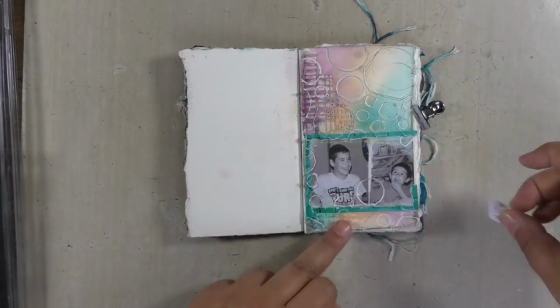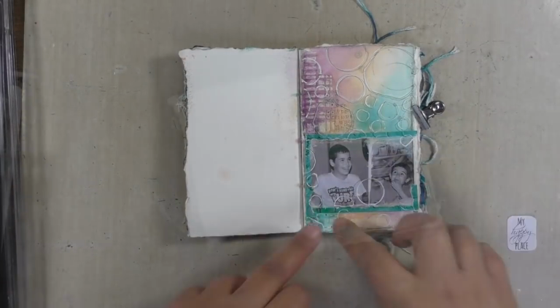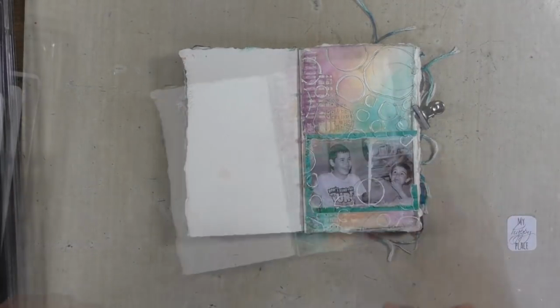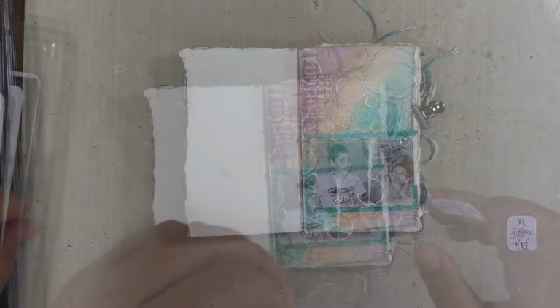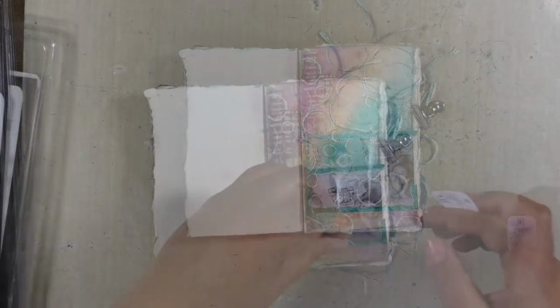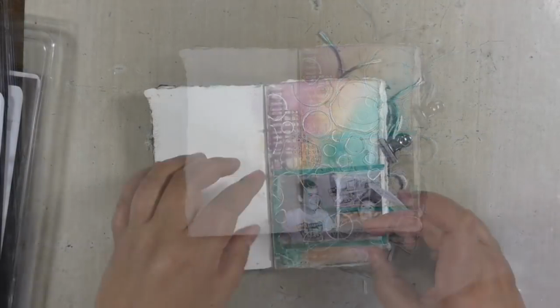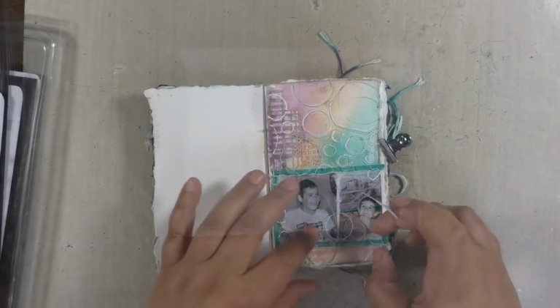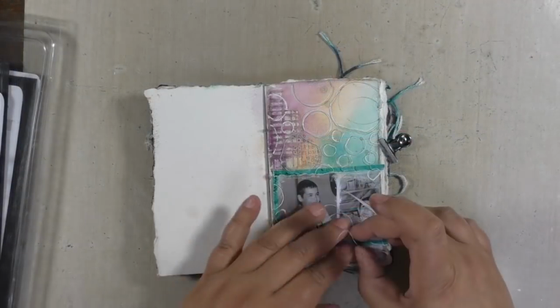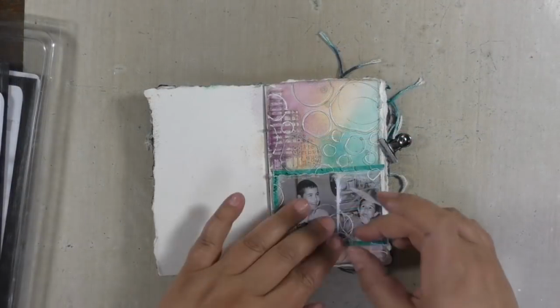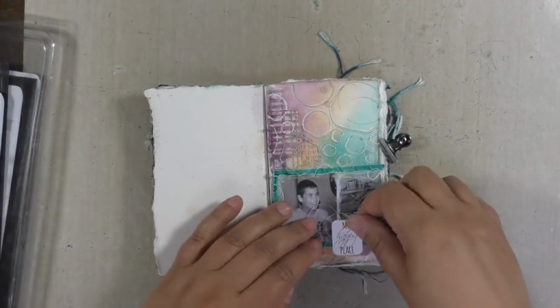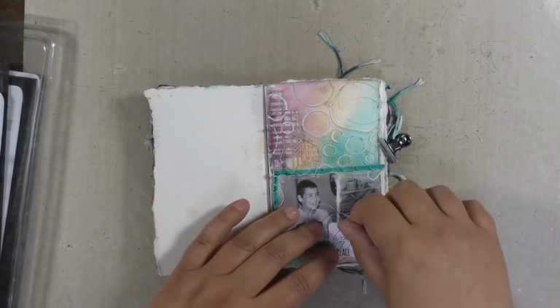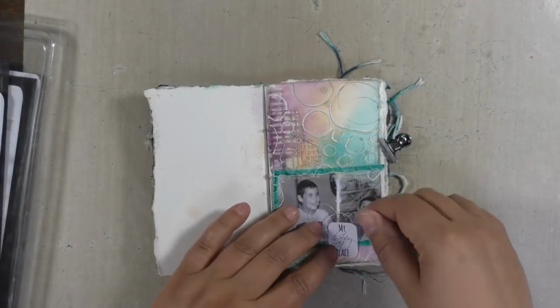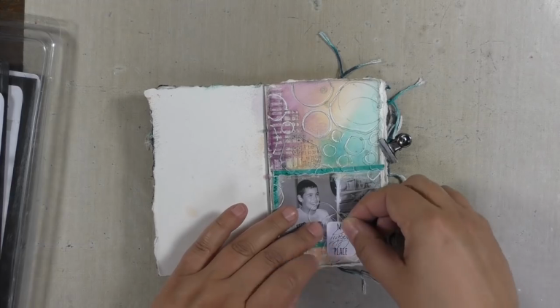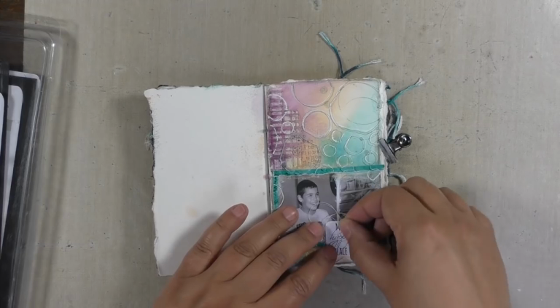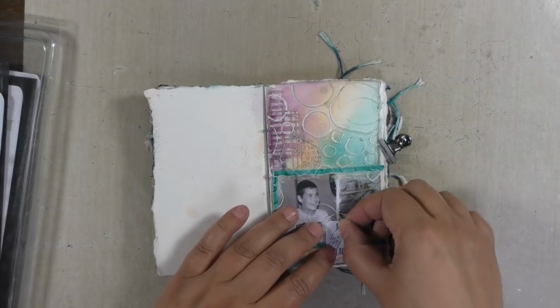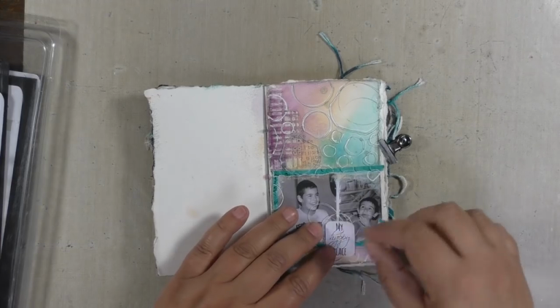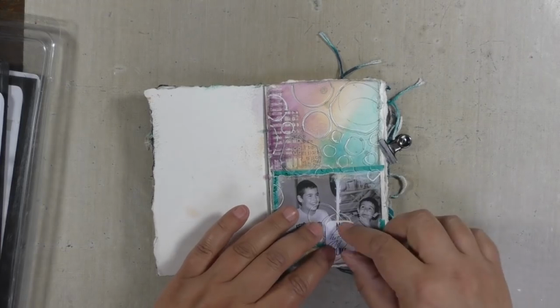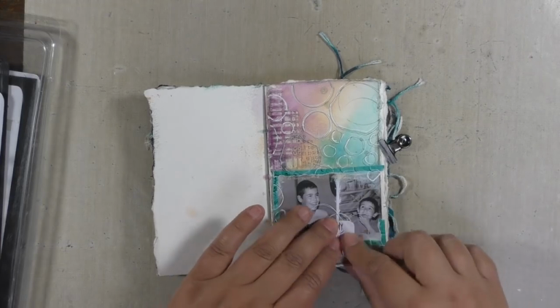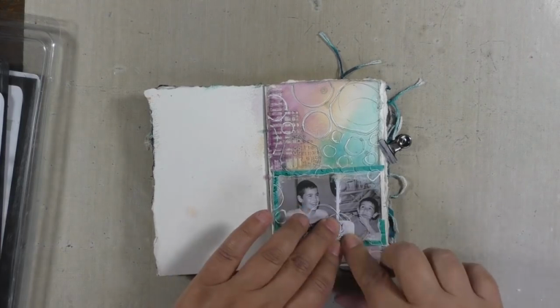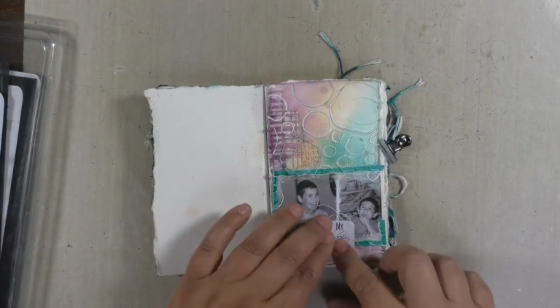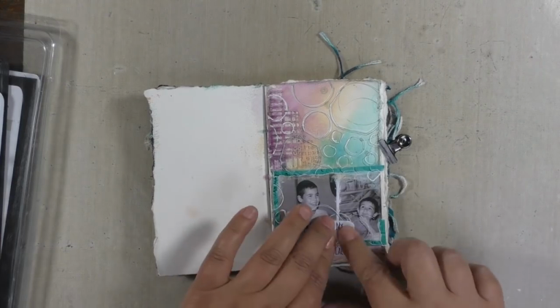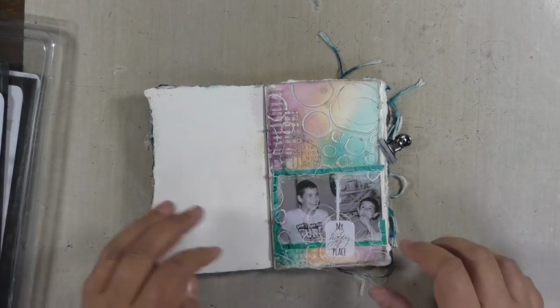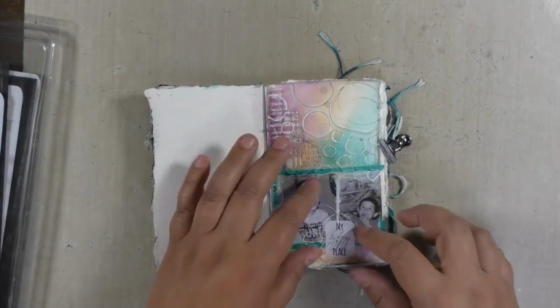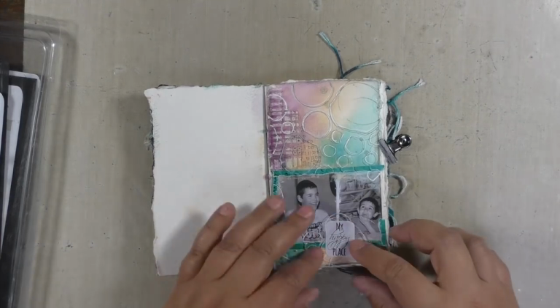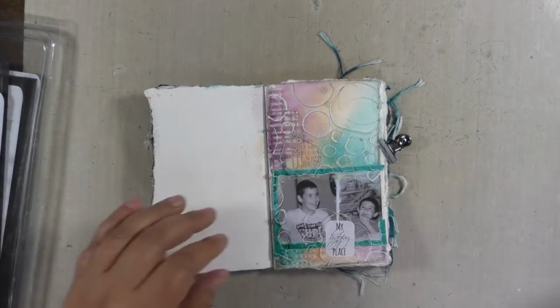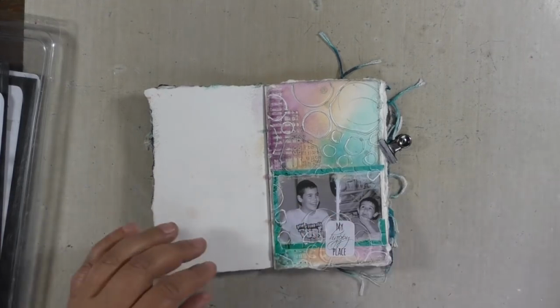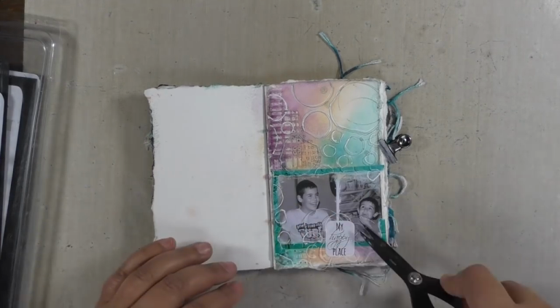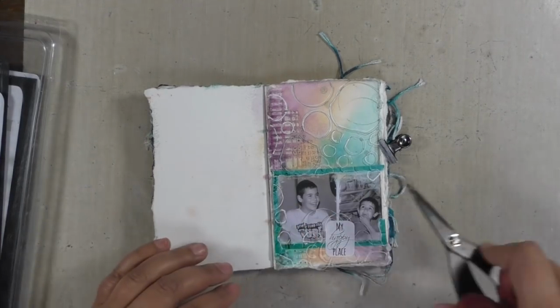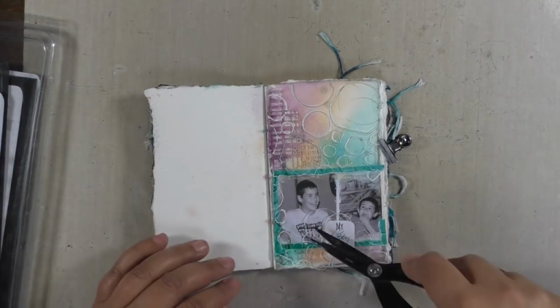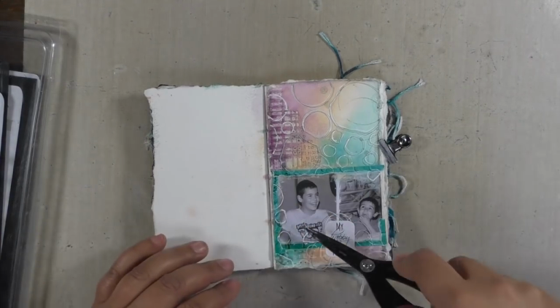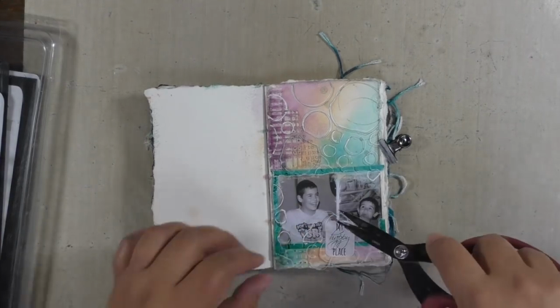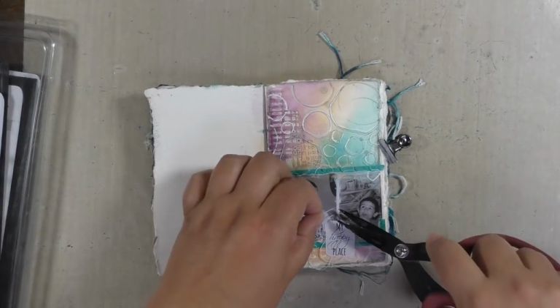To accentuate some more of that white, I added a little bit of white thread under the wording.